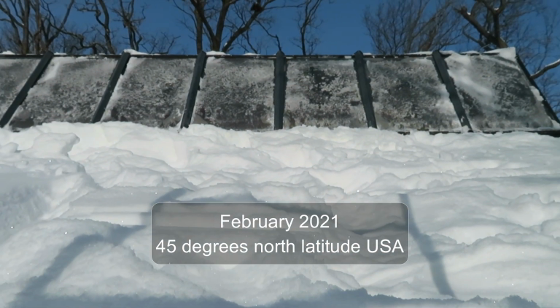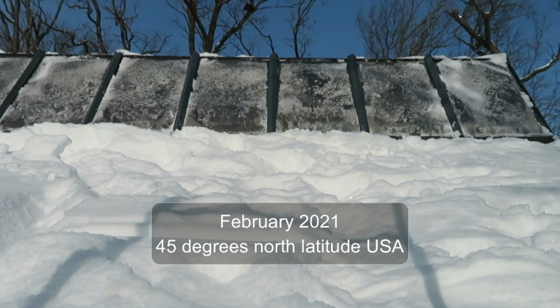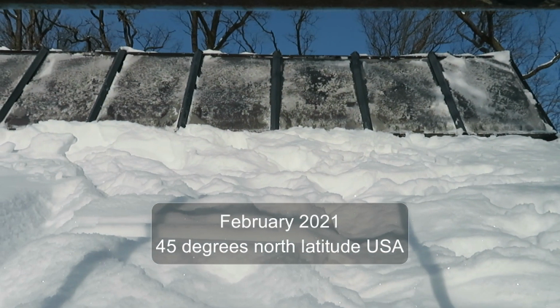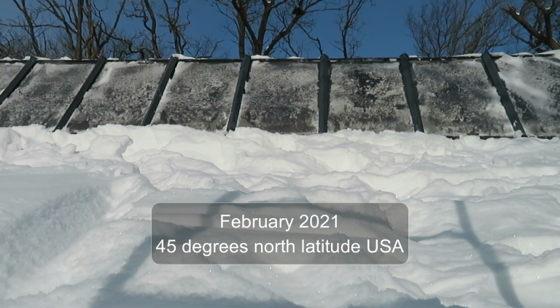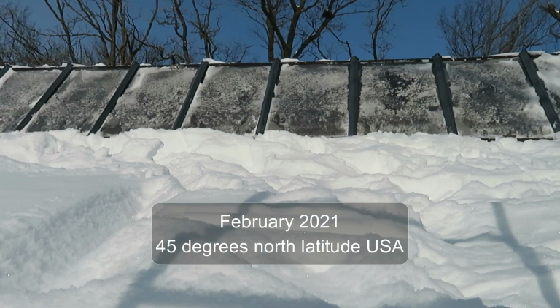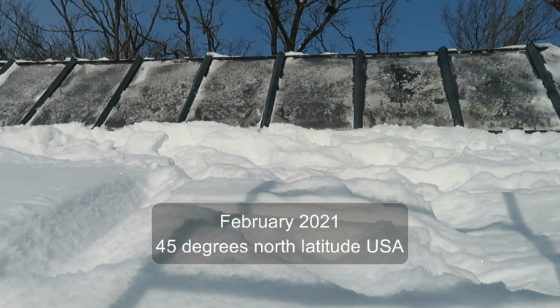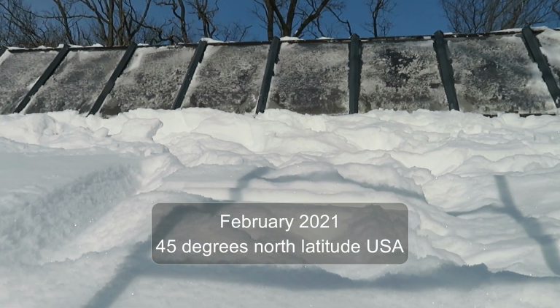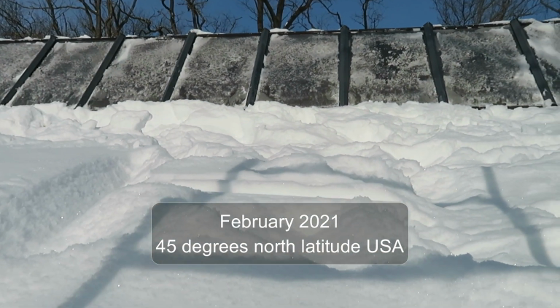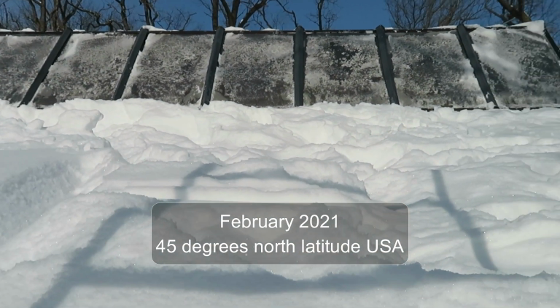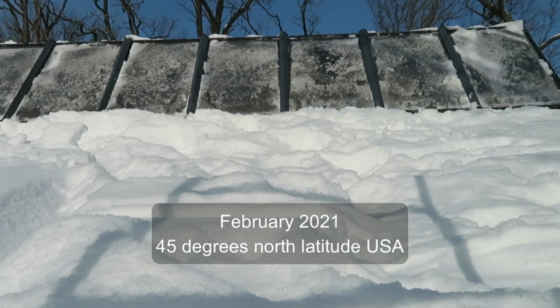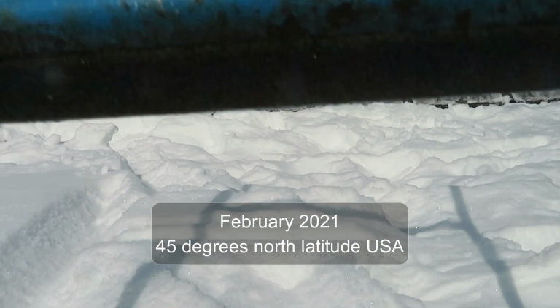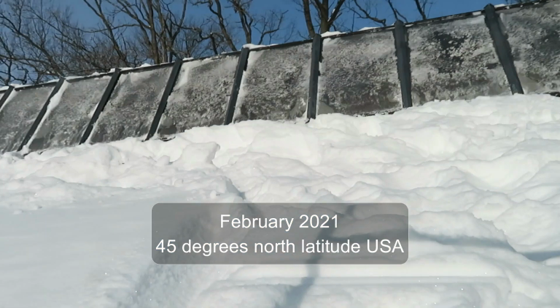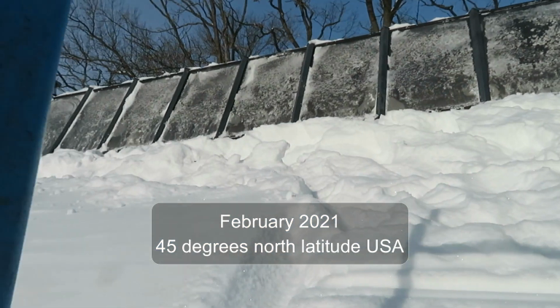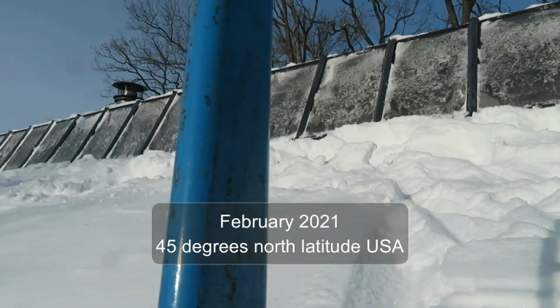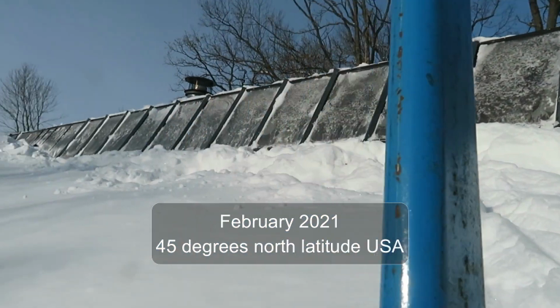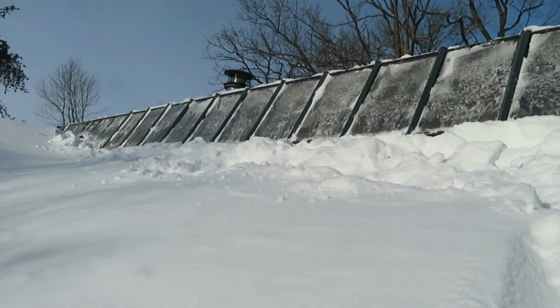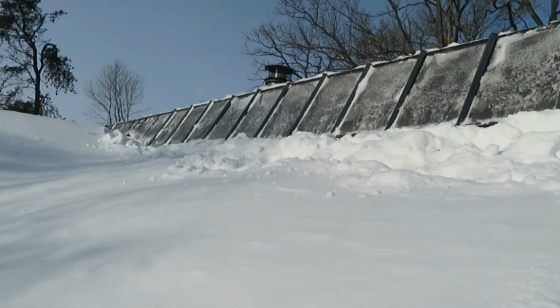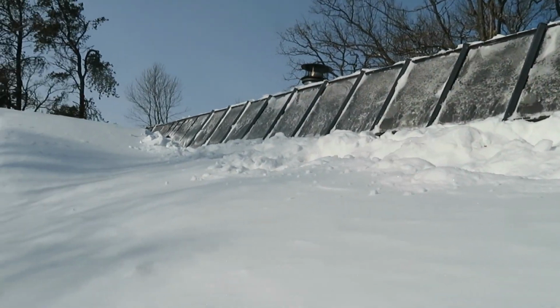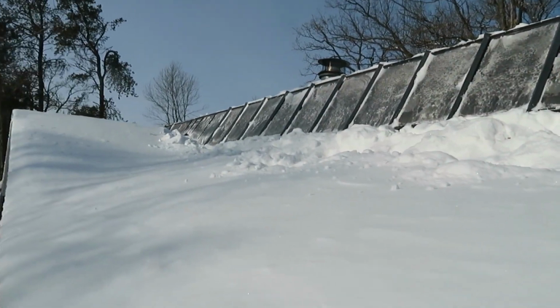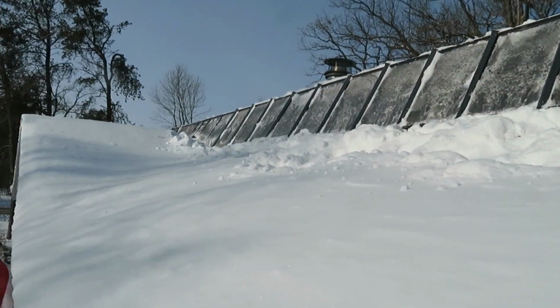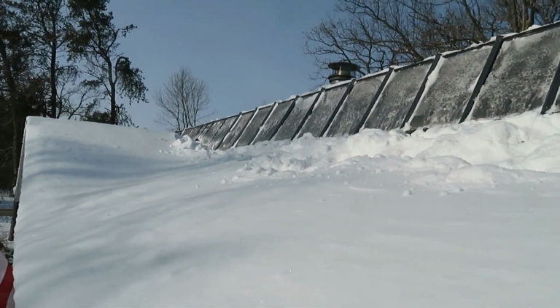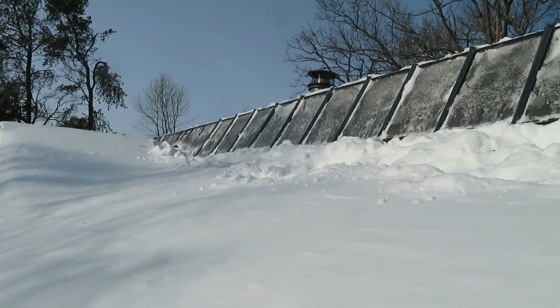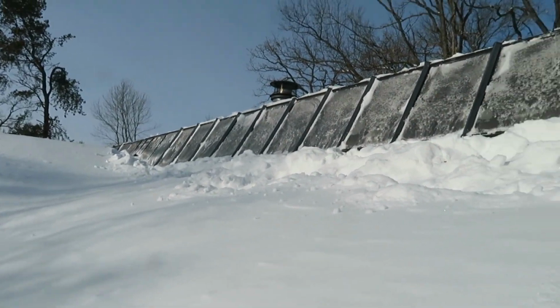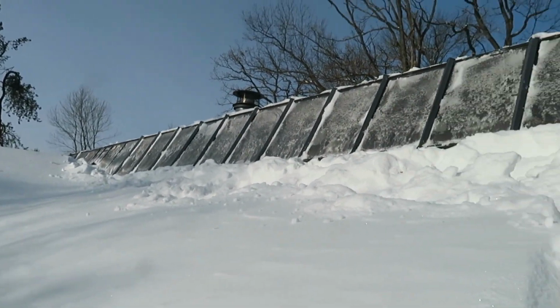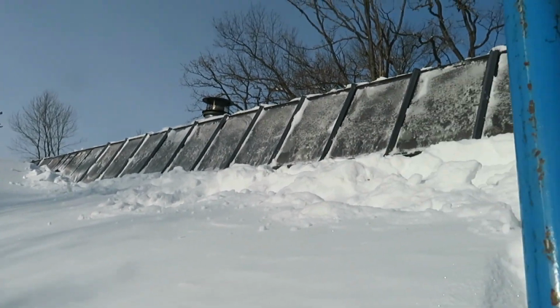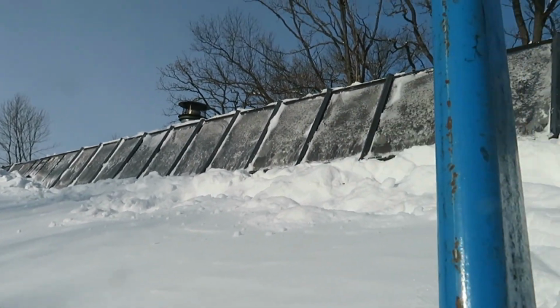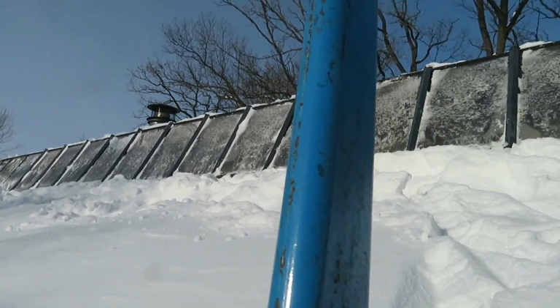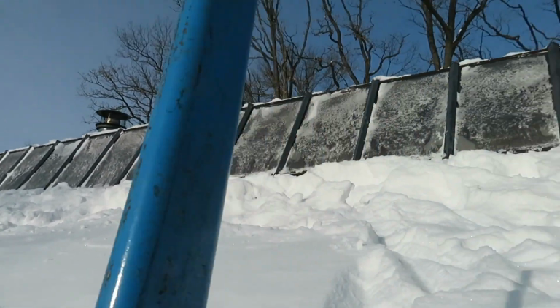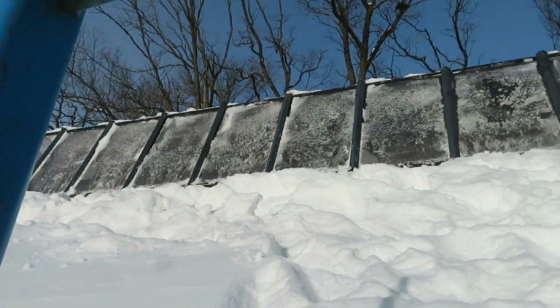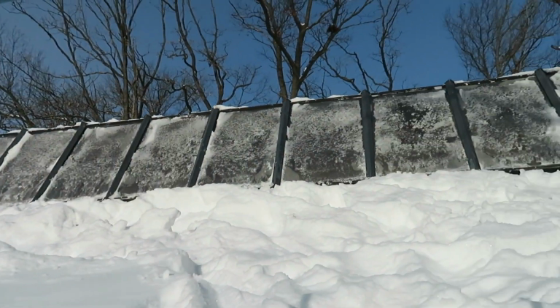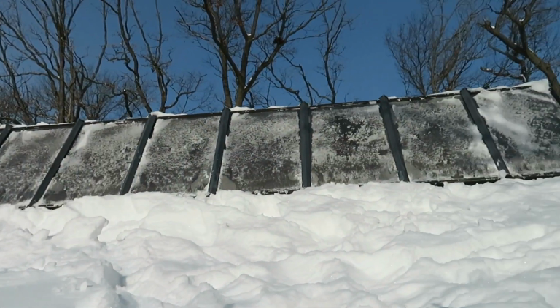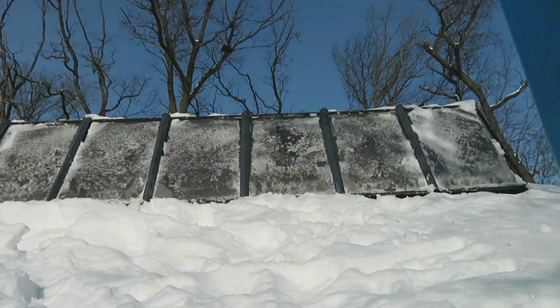In this video I'm going to show how solar heat collecting panels can help provide supplemental heating in a house.